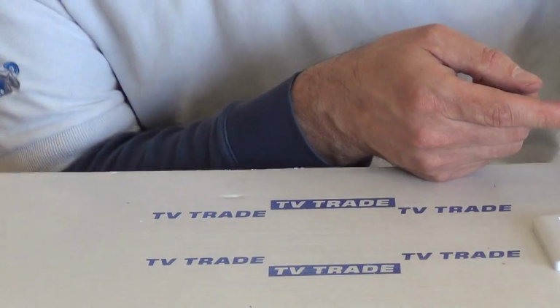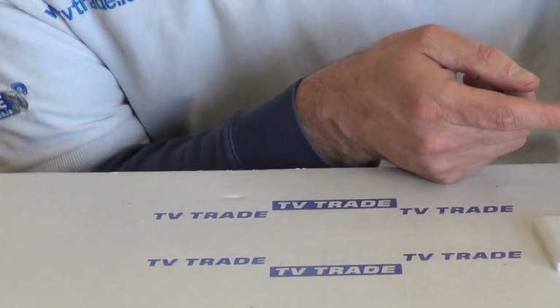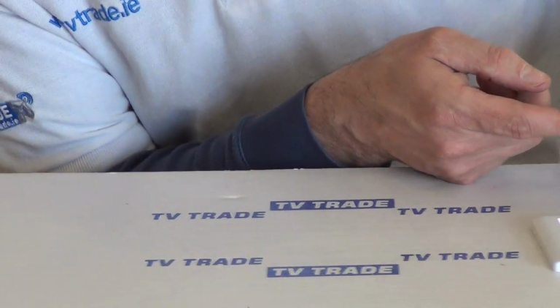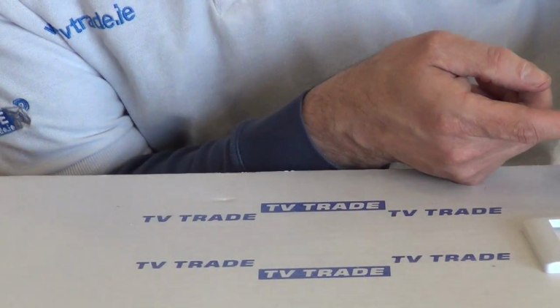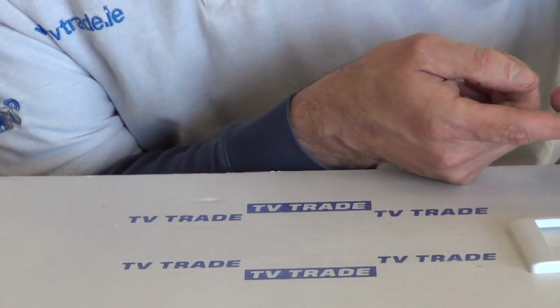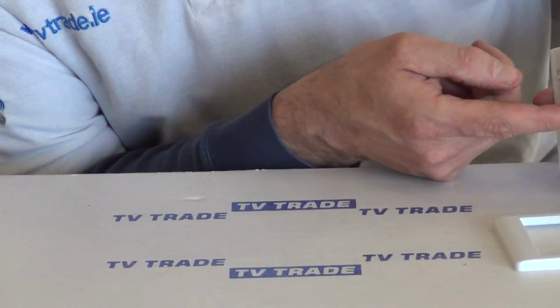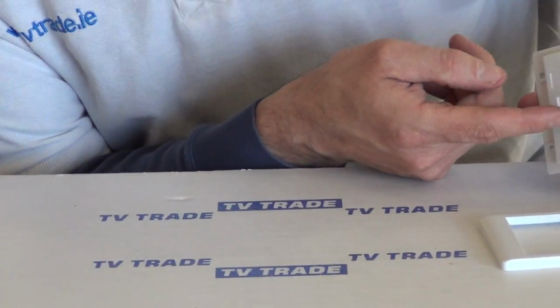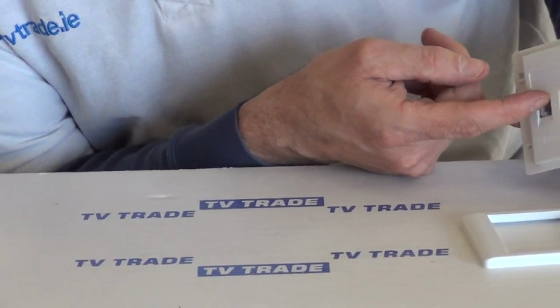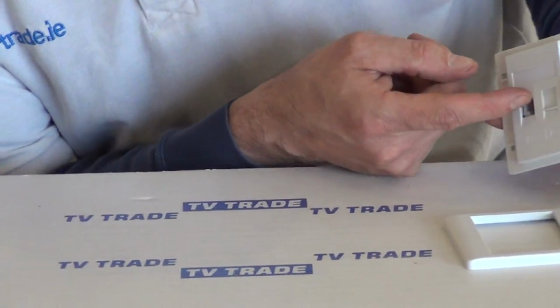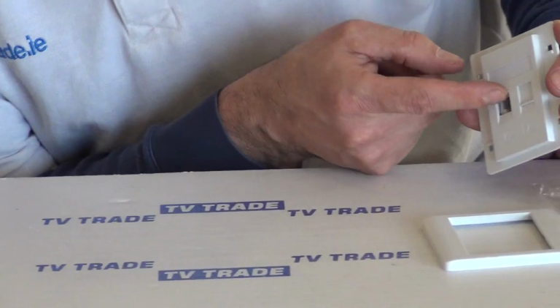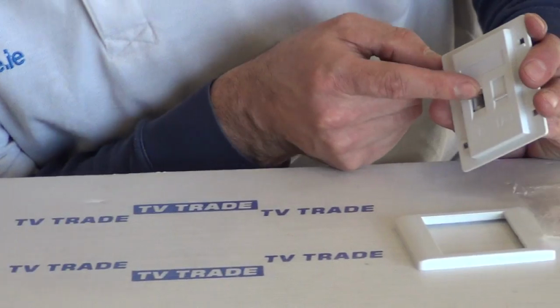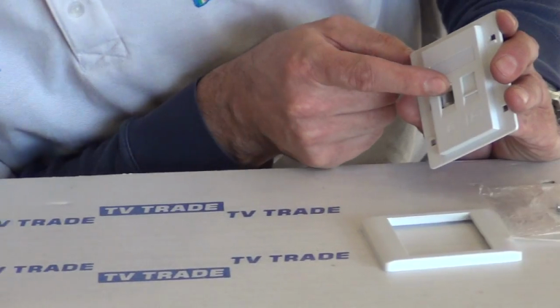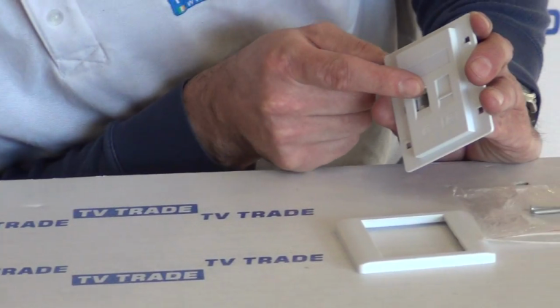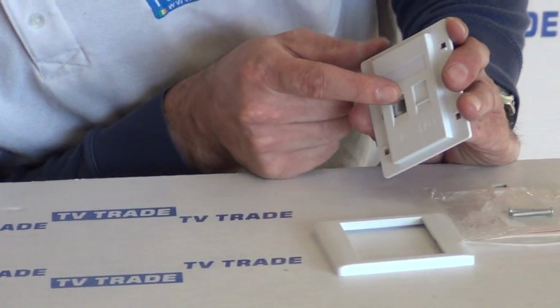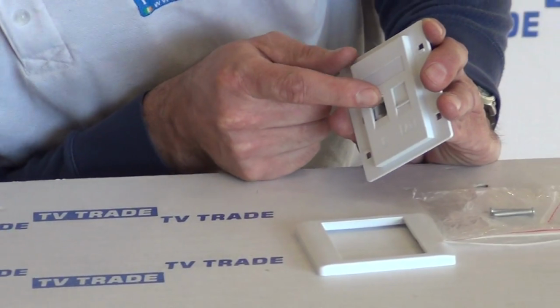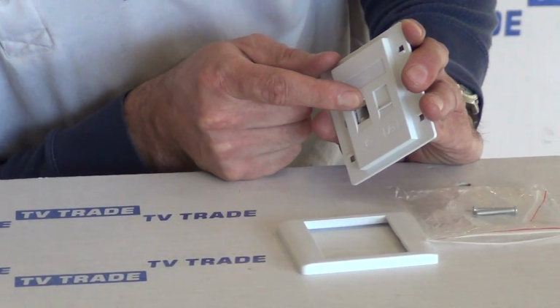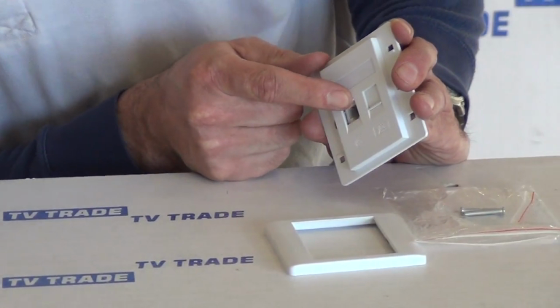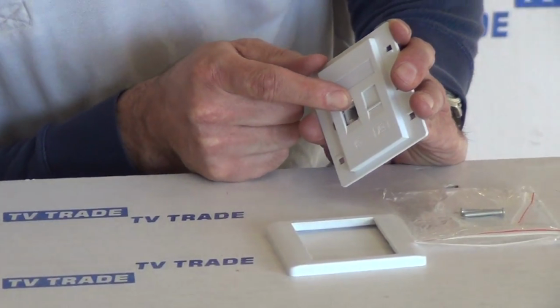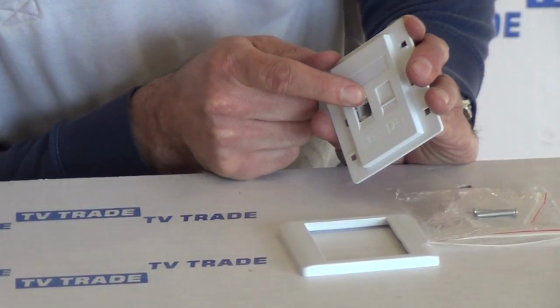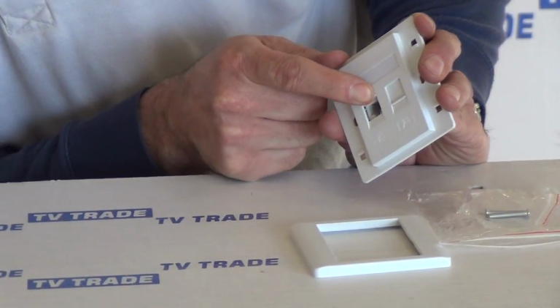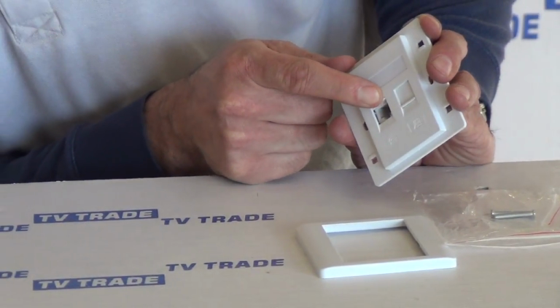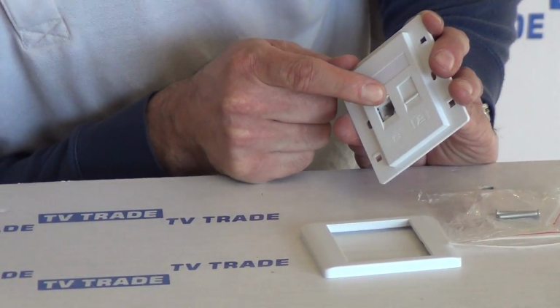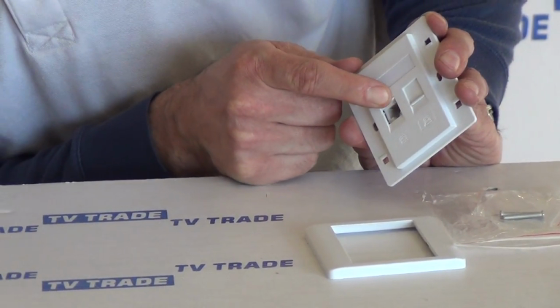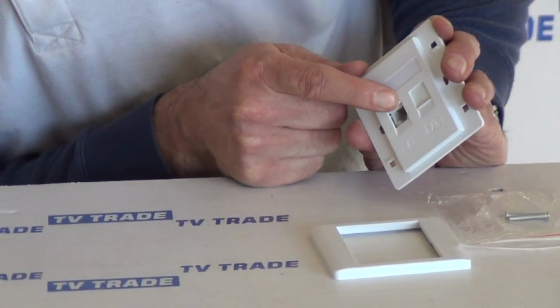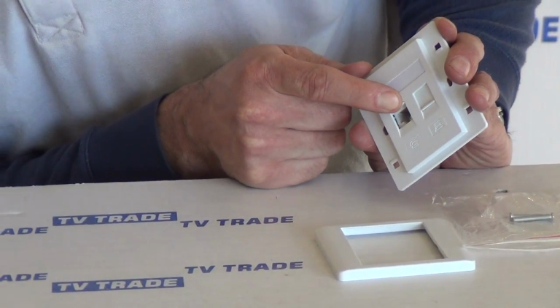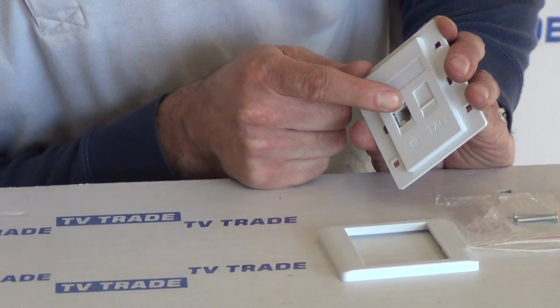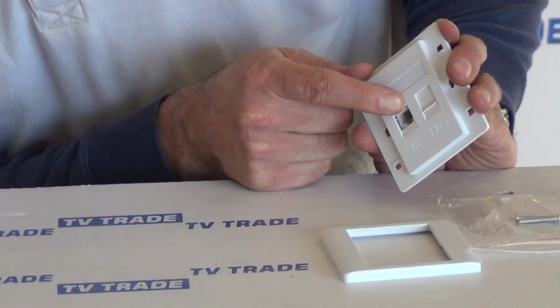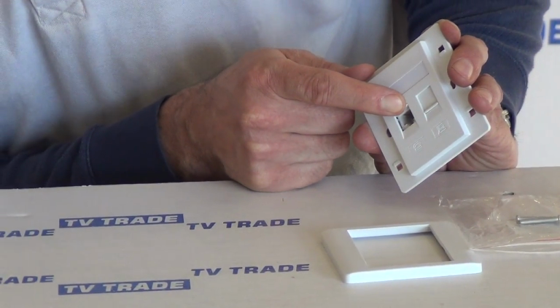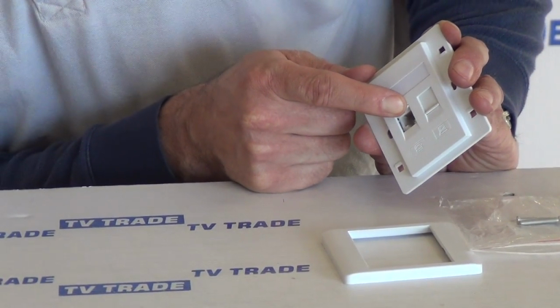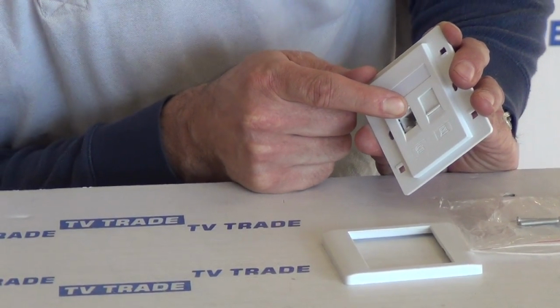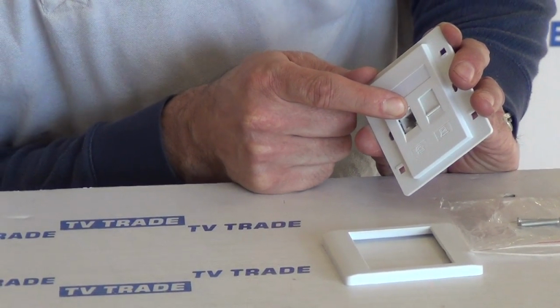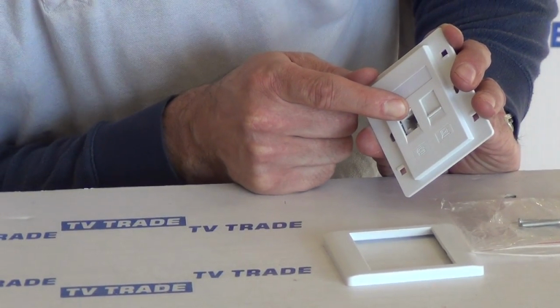If we look at the front here and slide it up, we can see we have our RJ45 connection here.